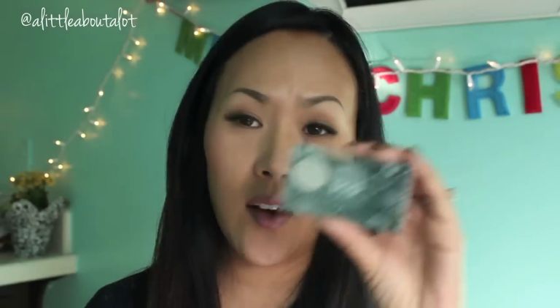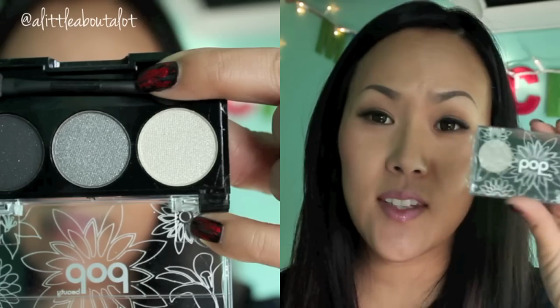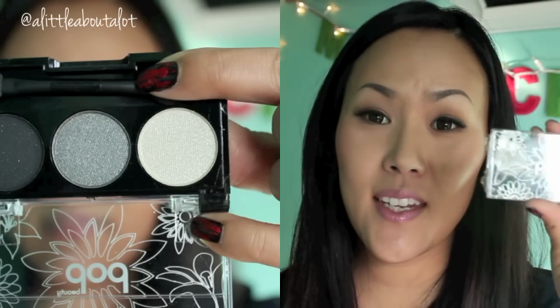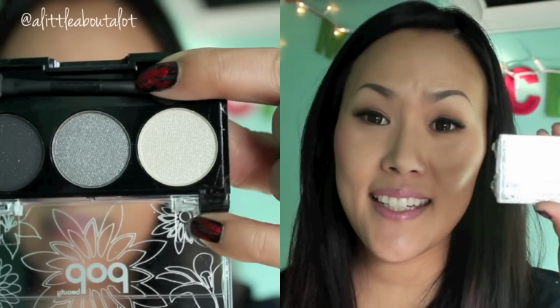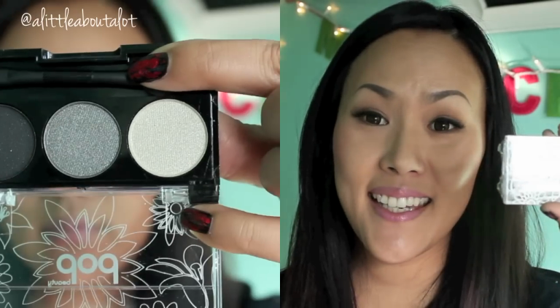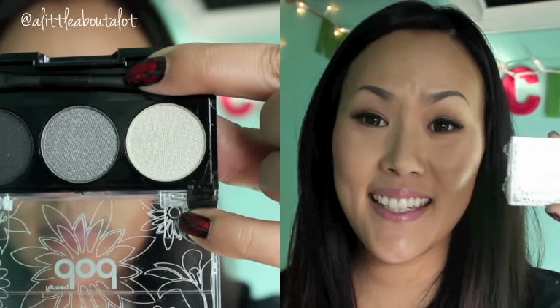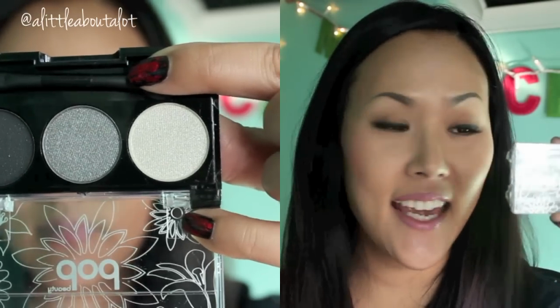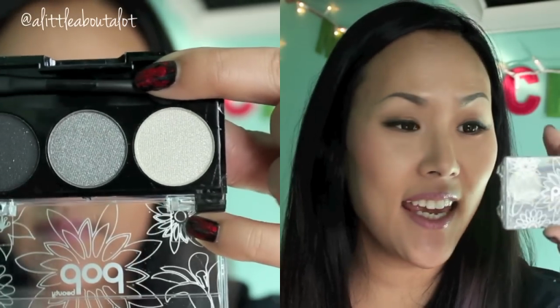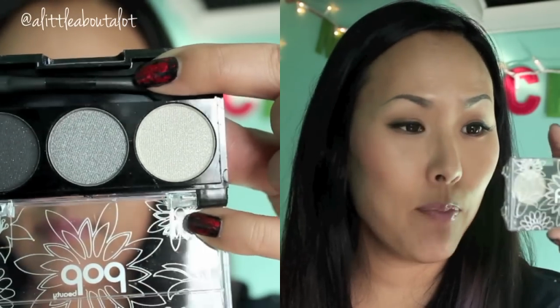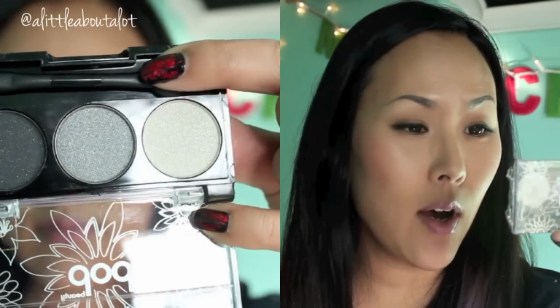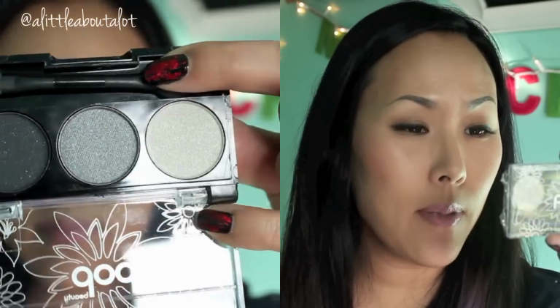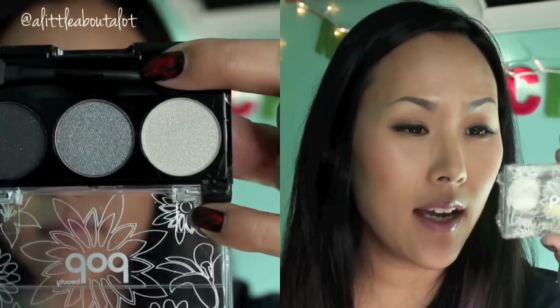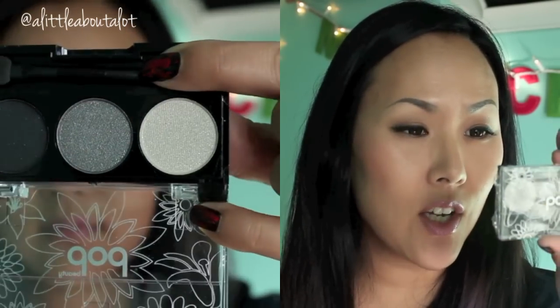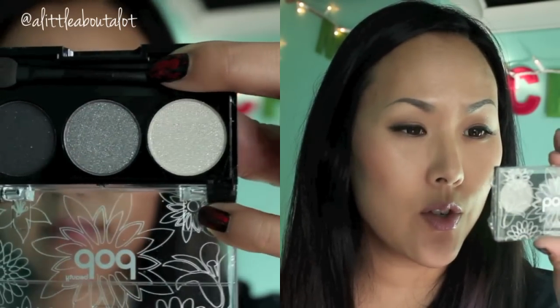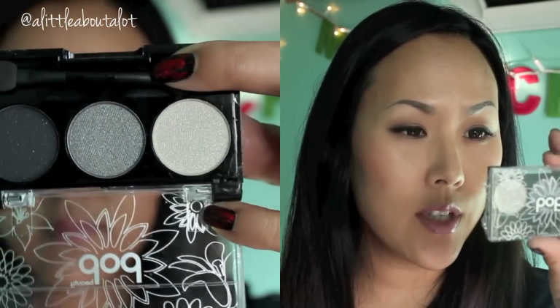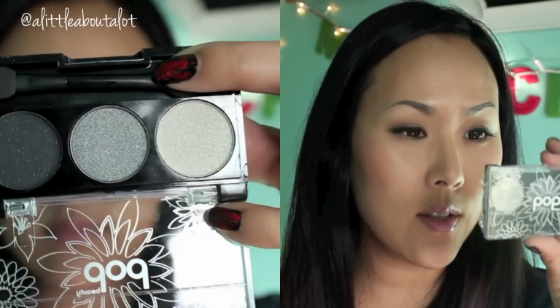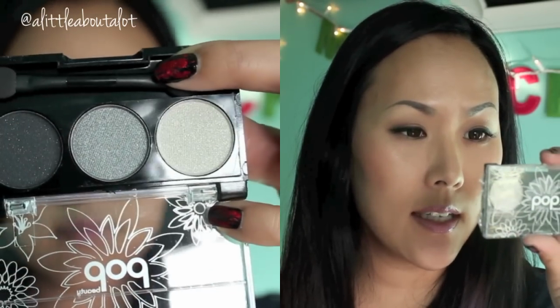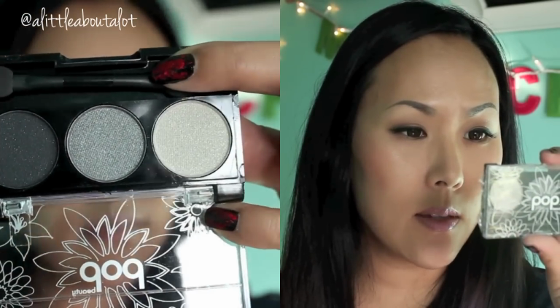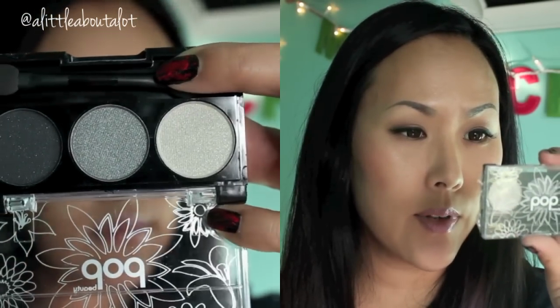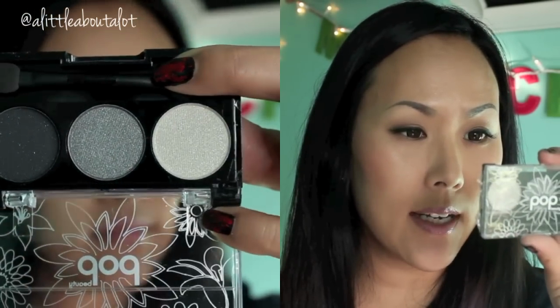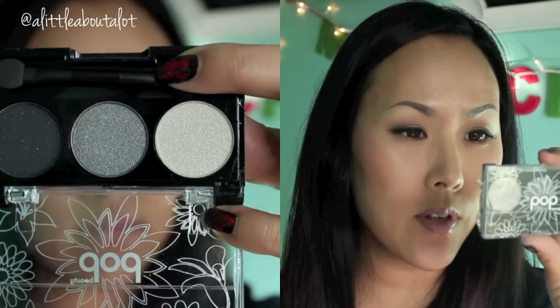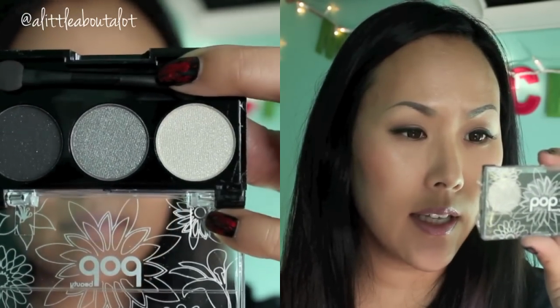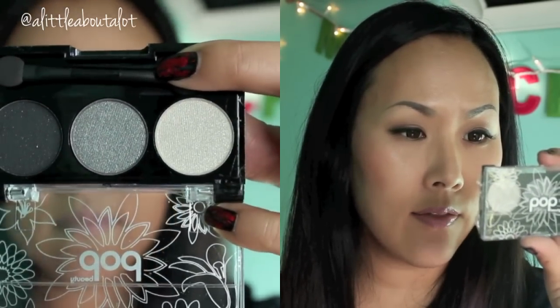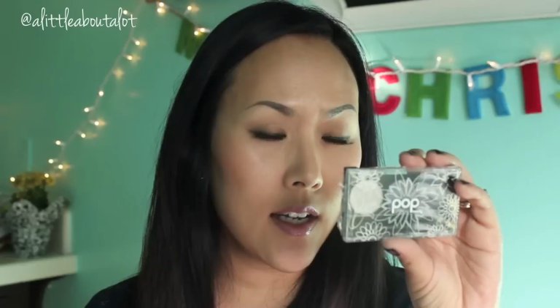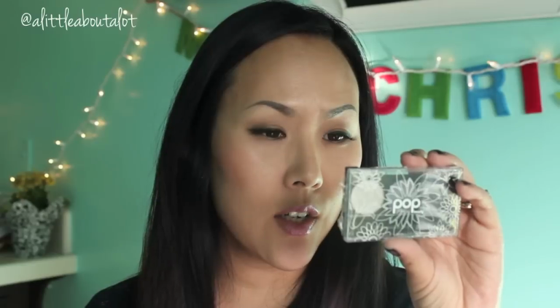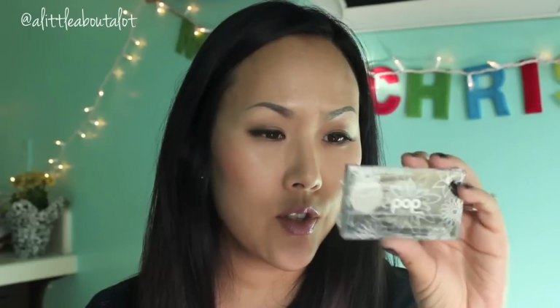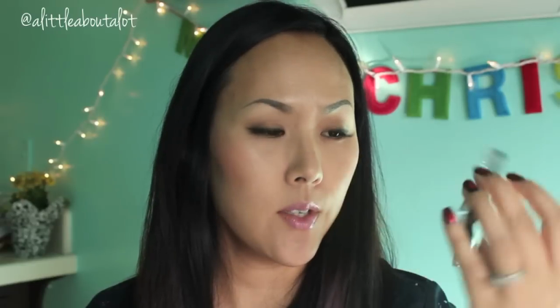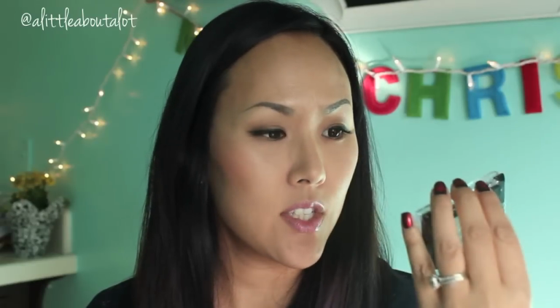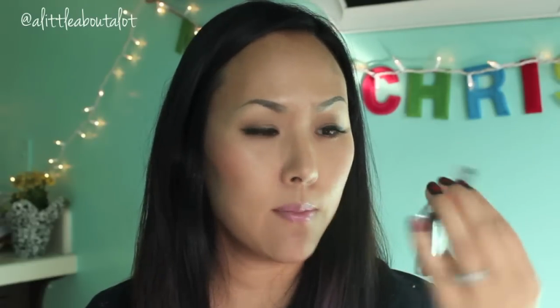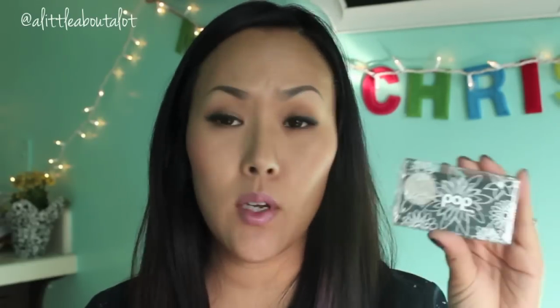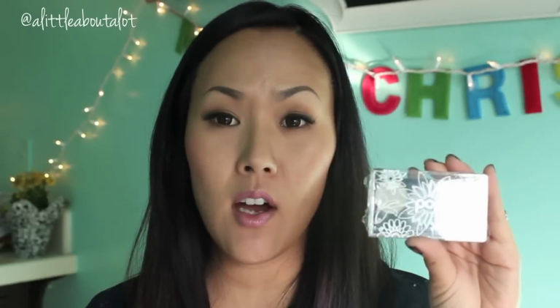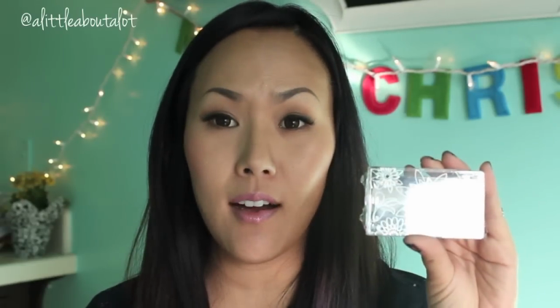The next thing is a POP eyeshadow trio — it's the Bright Up Your Life eyeshadow trio in Smoking Hot.